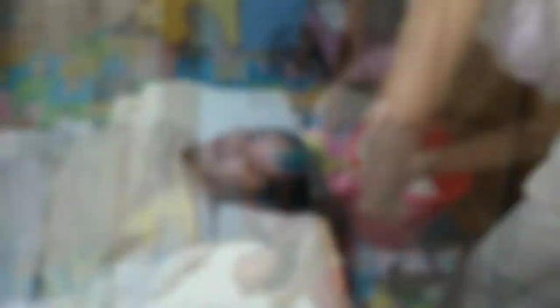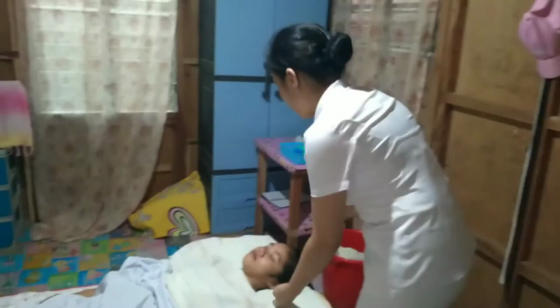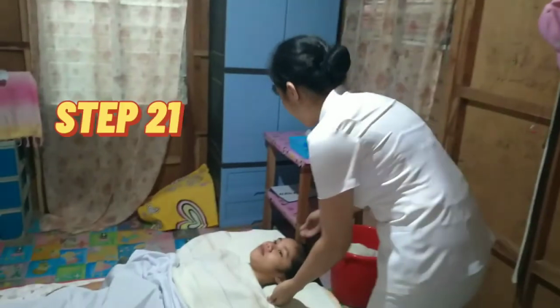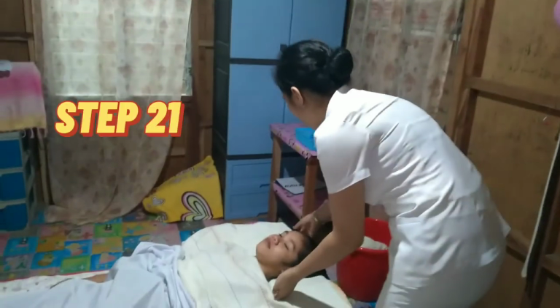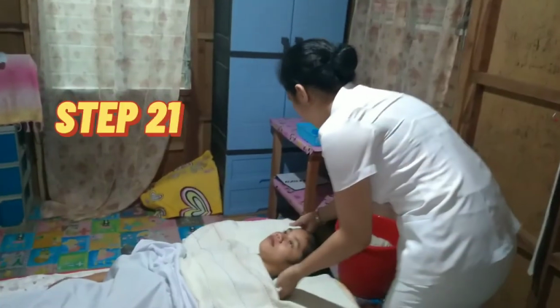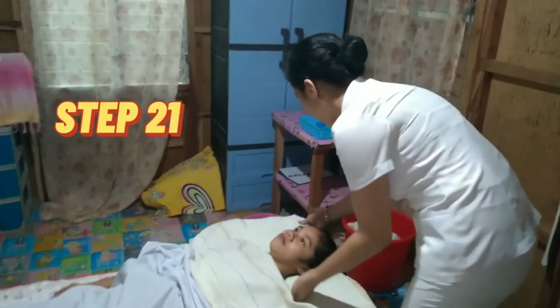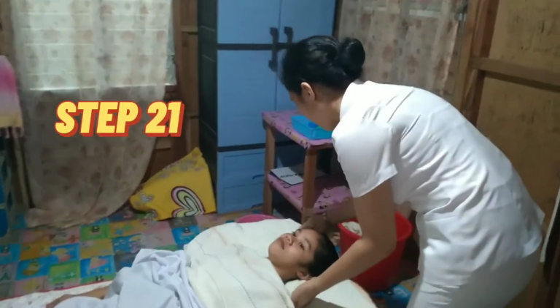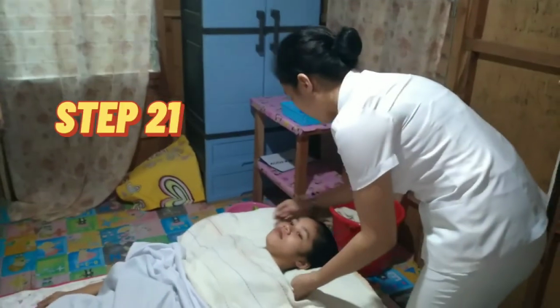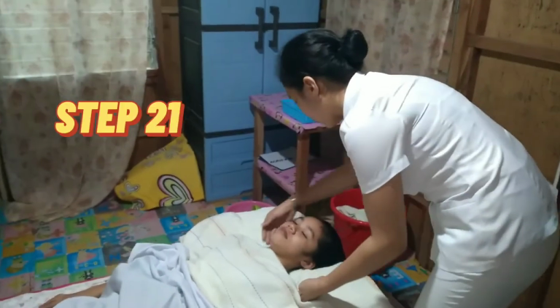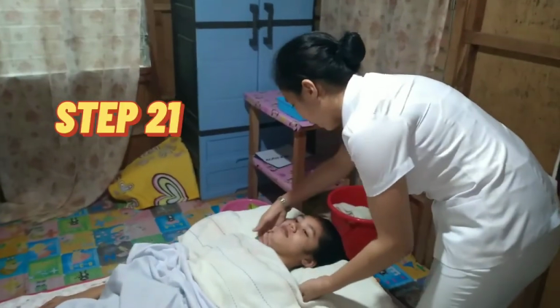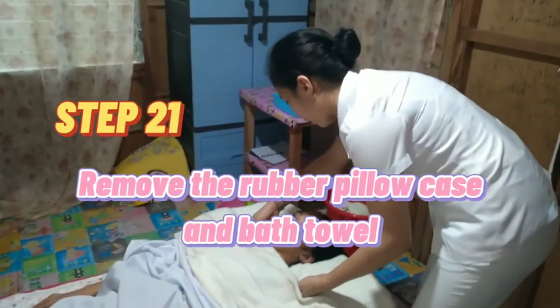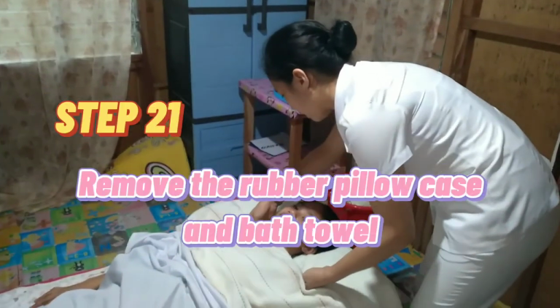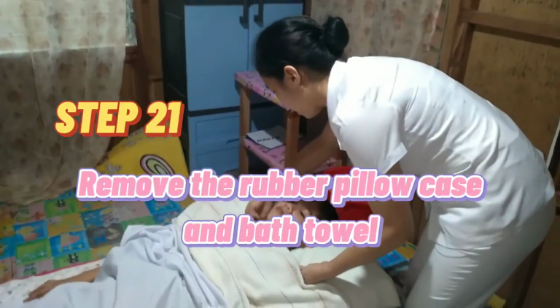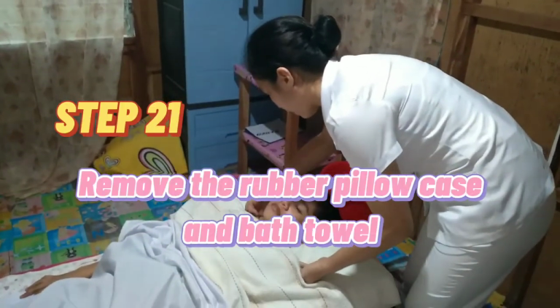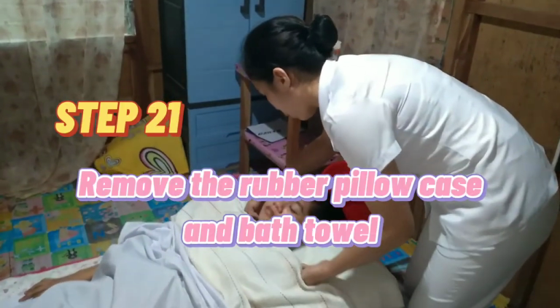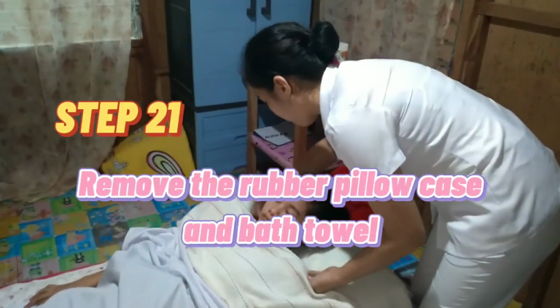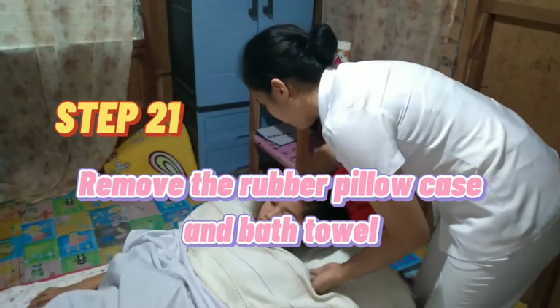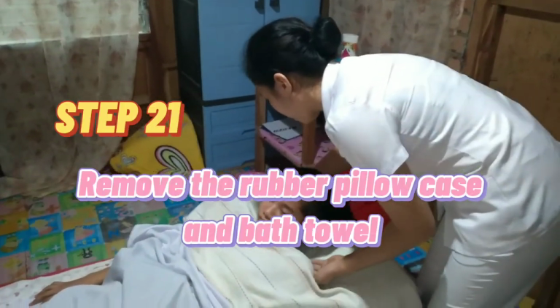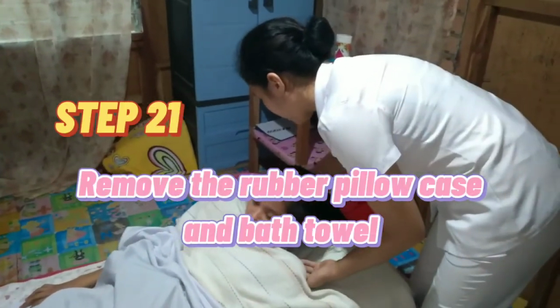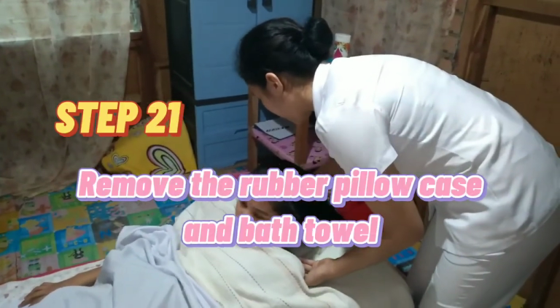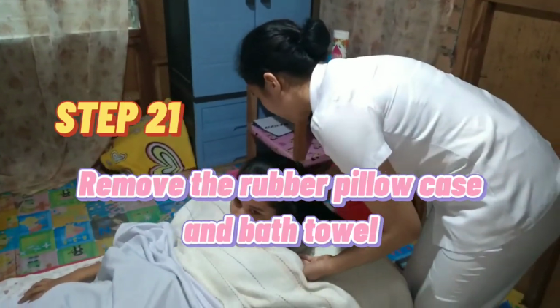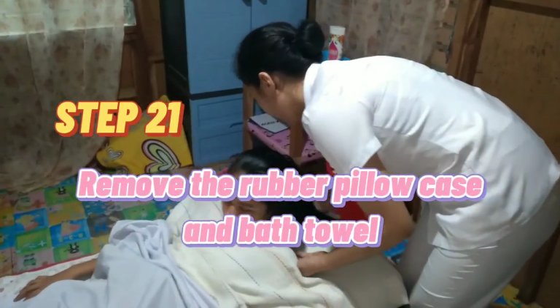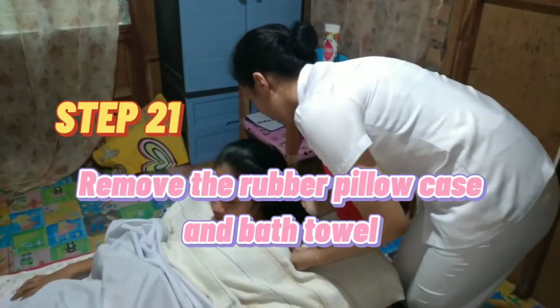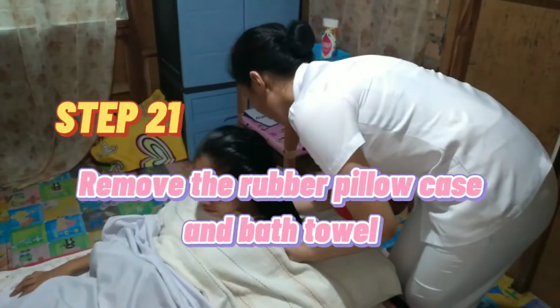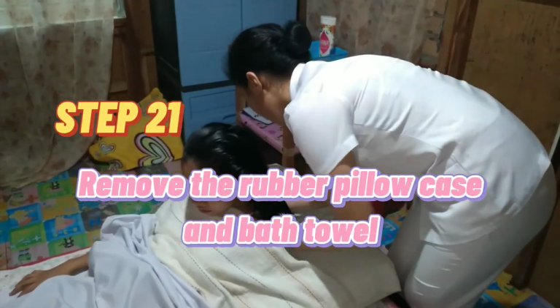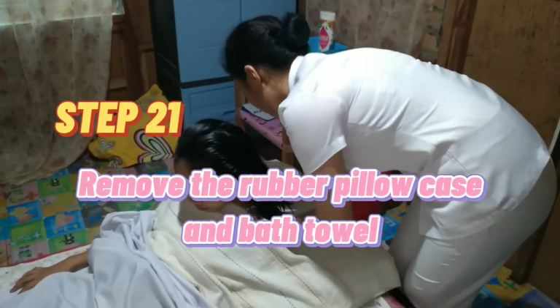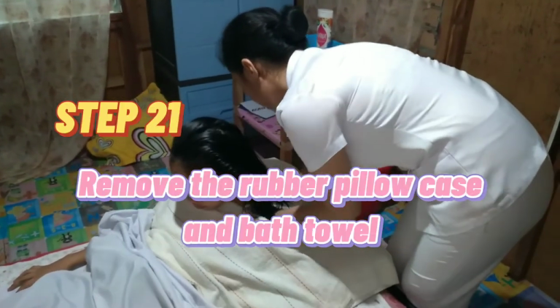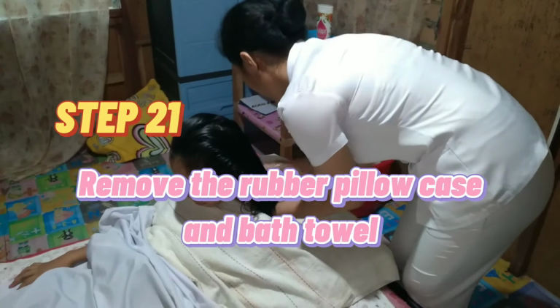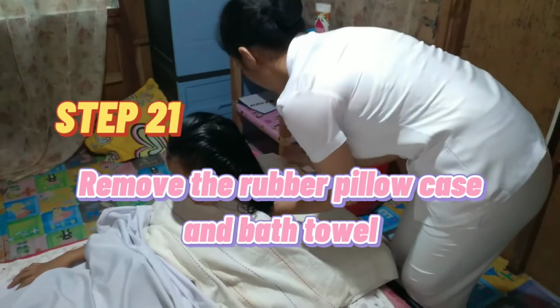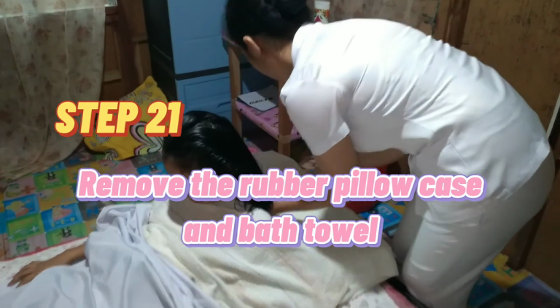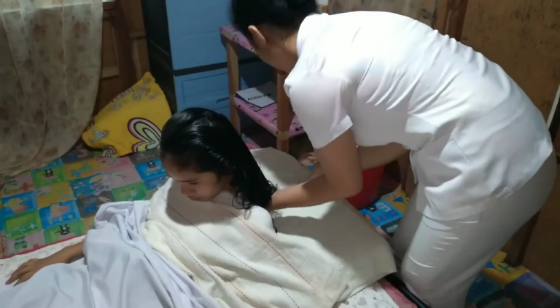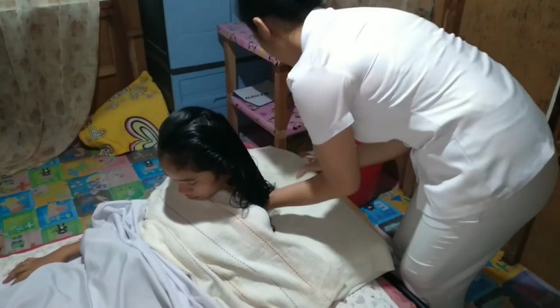Step 21: Remove the rubber pillowcase and bath towel.